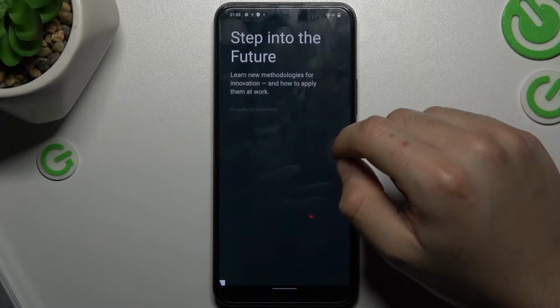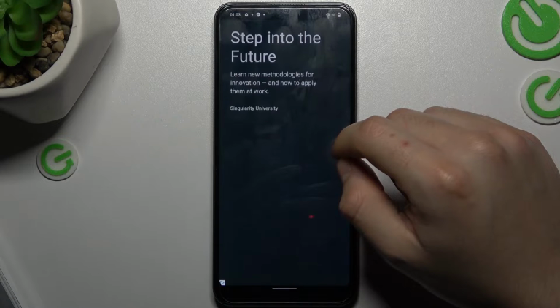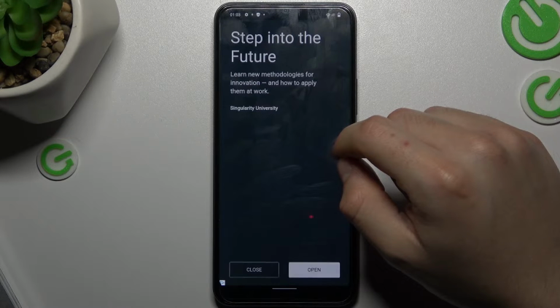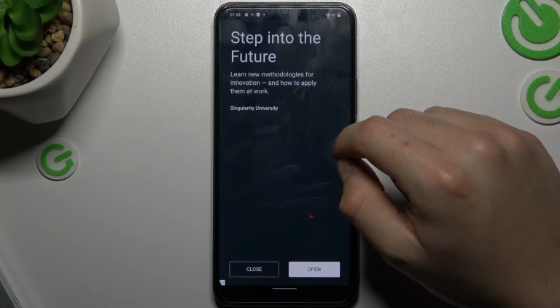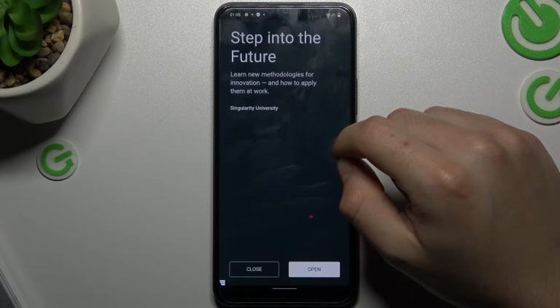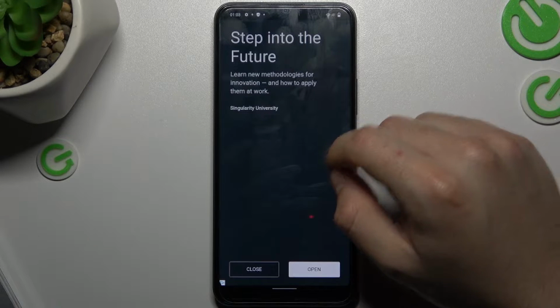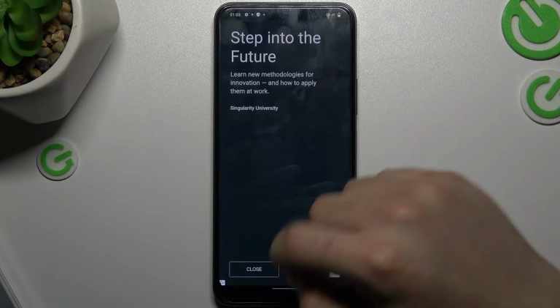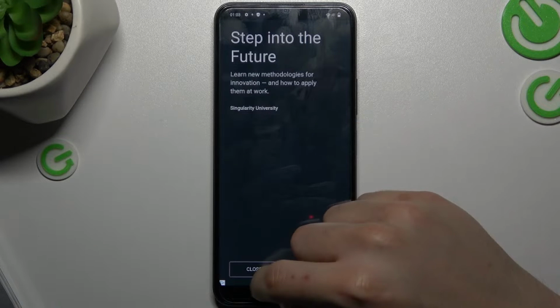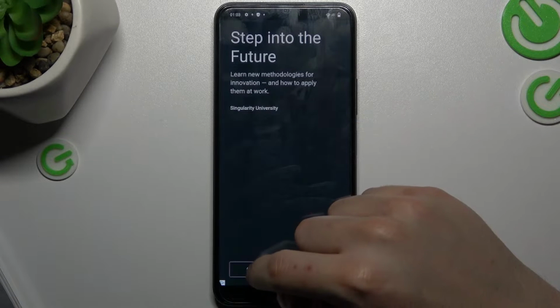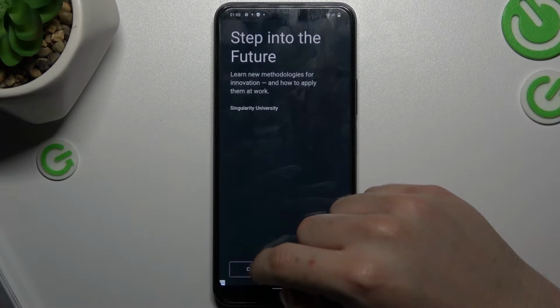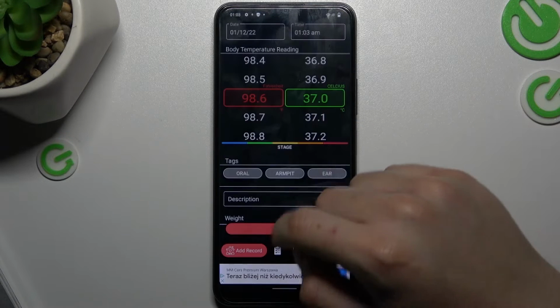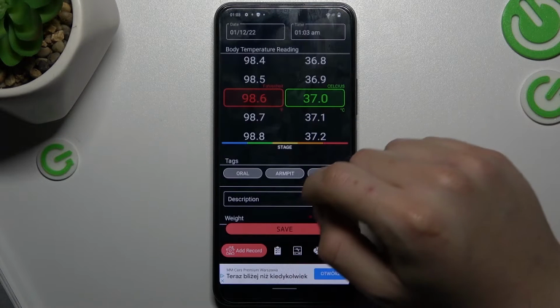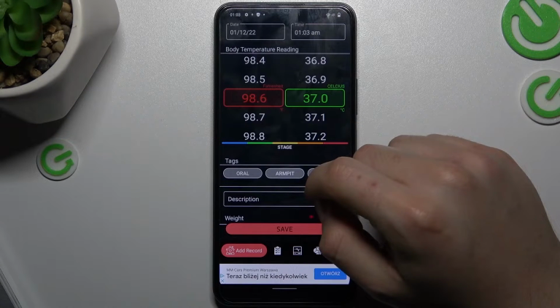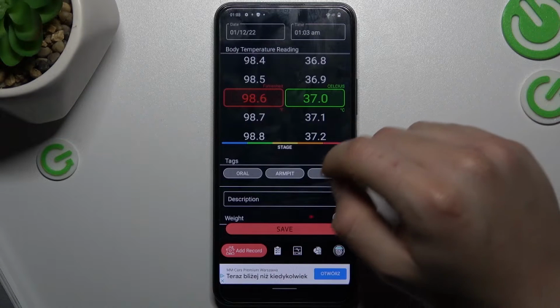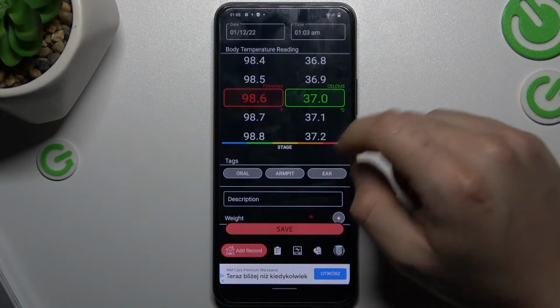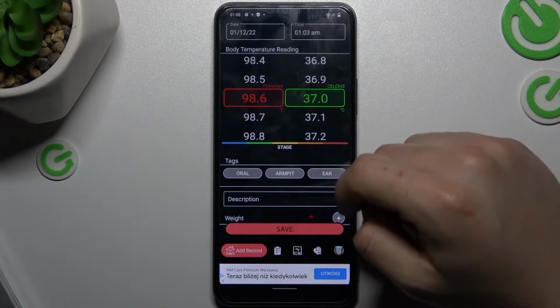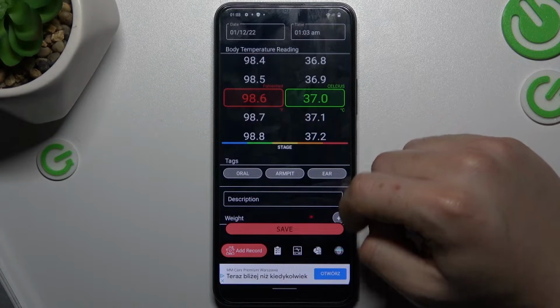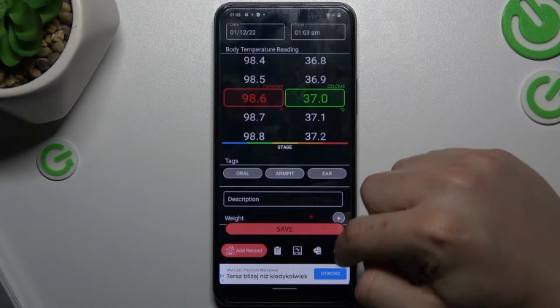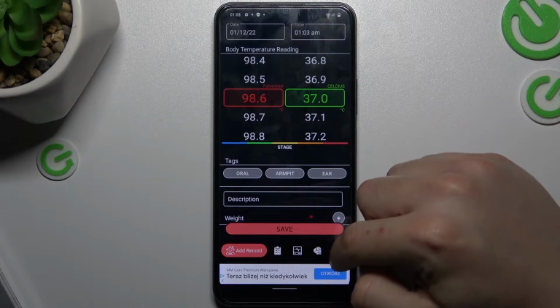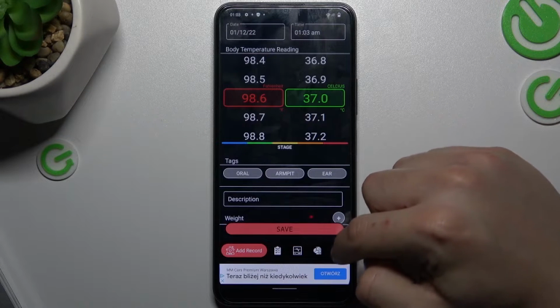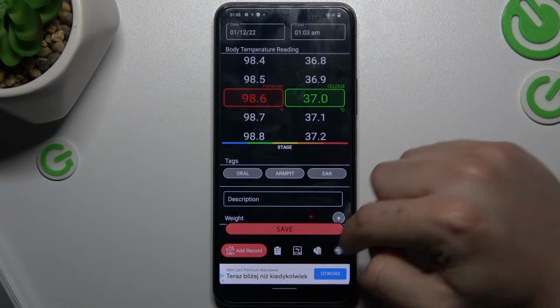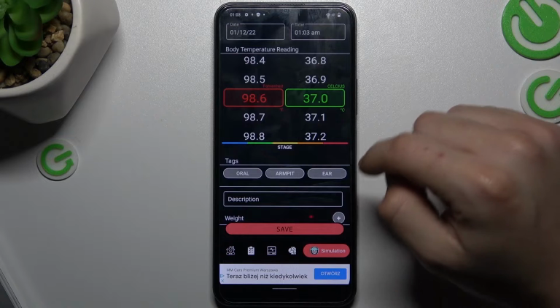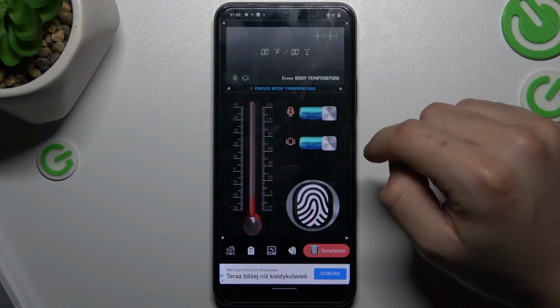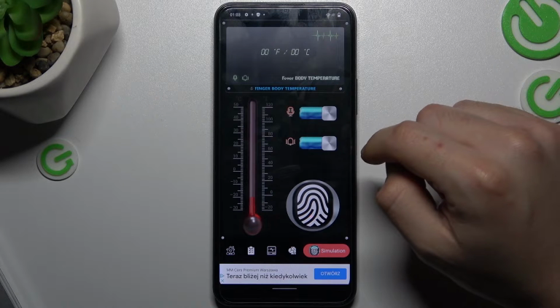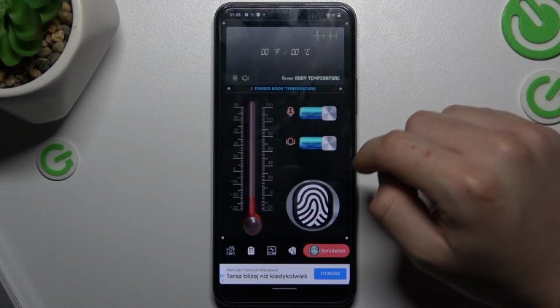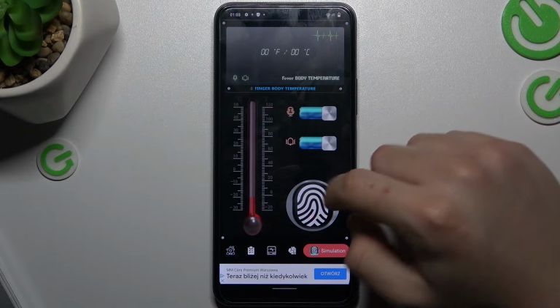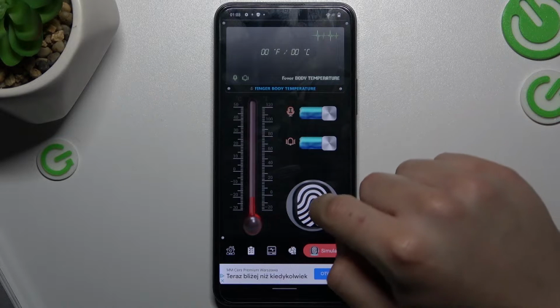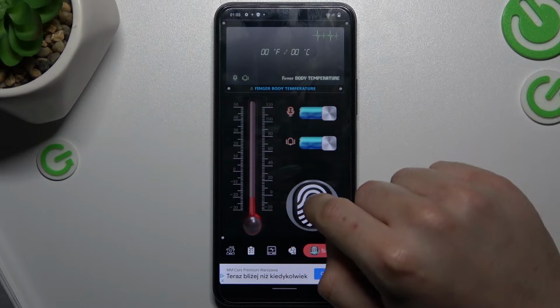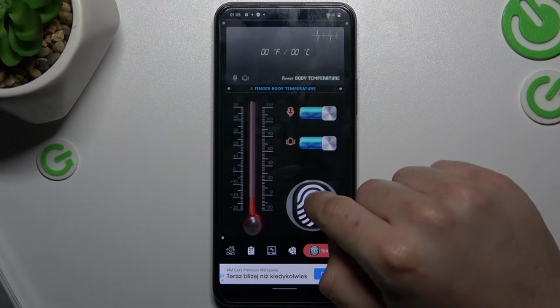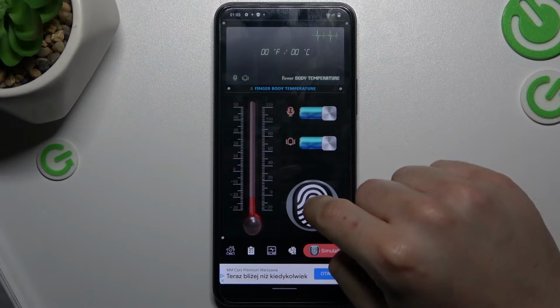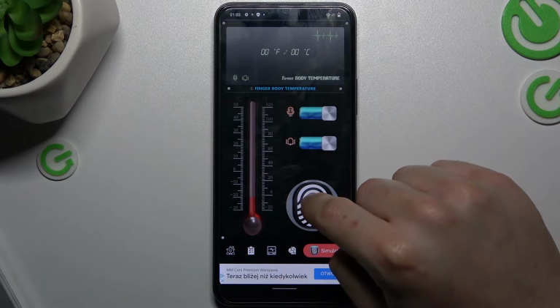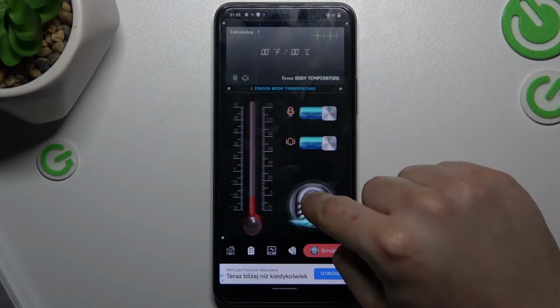We have to wait a moment. Close the app ad and click here on the scan. Now just hold your finger here.